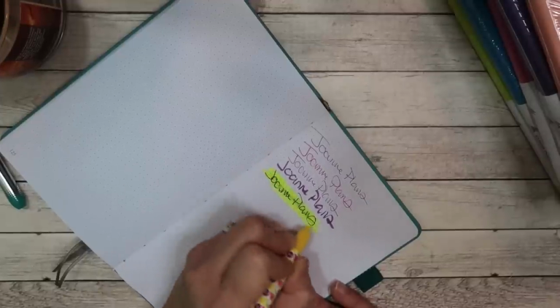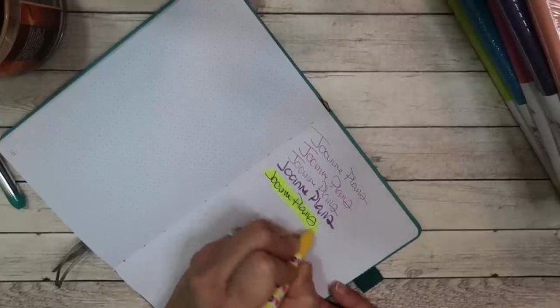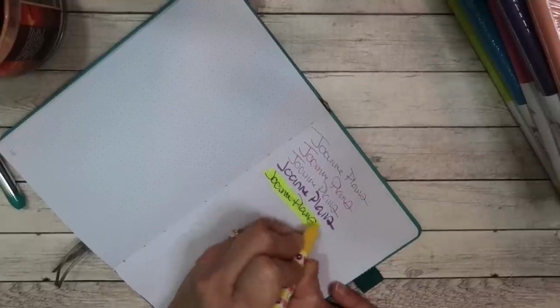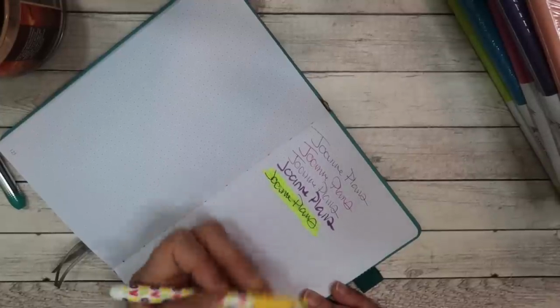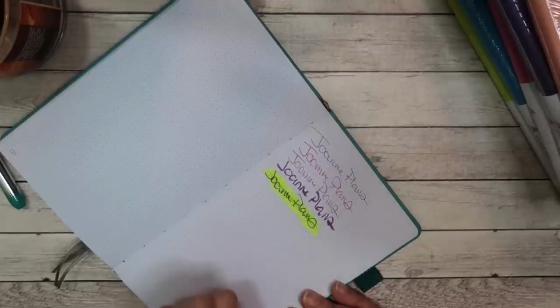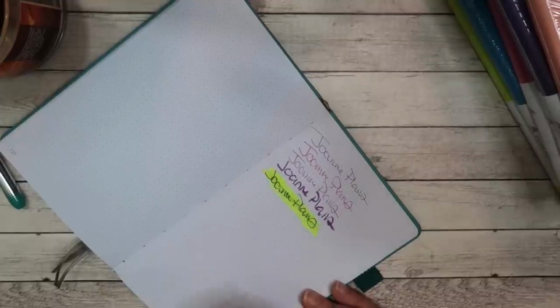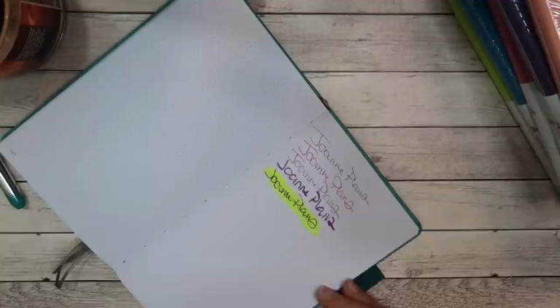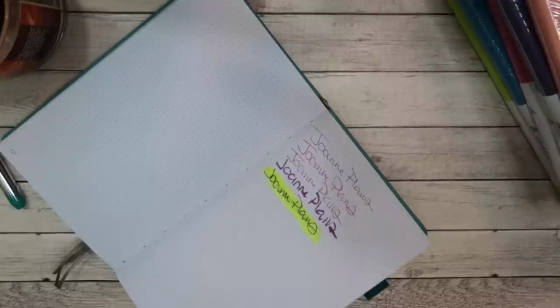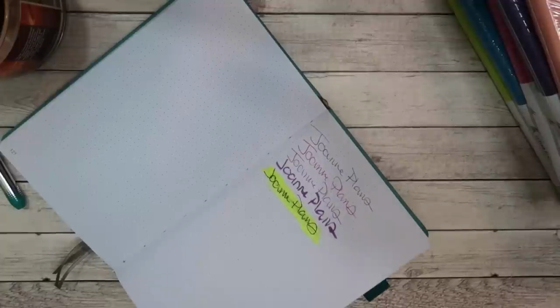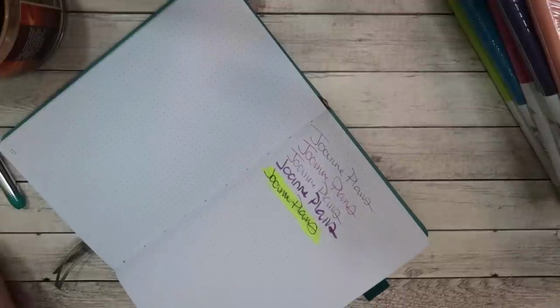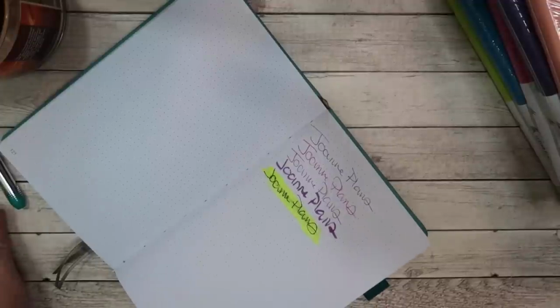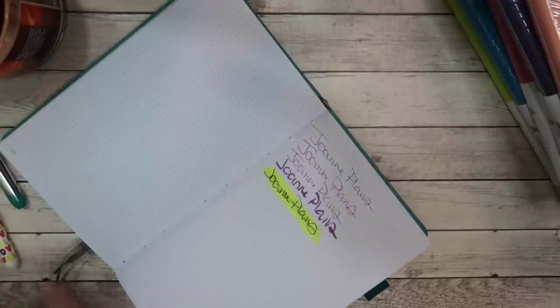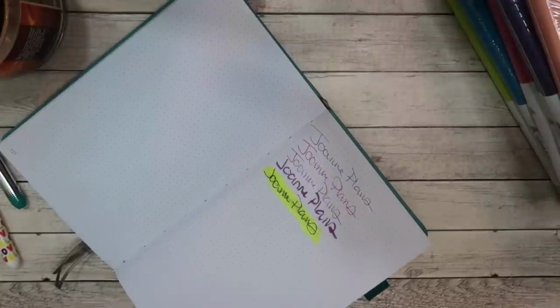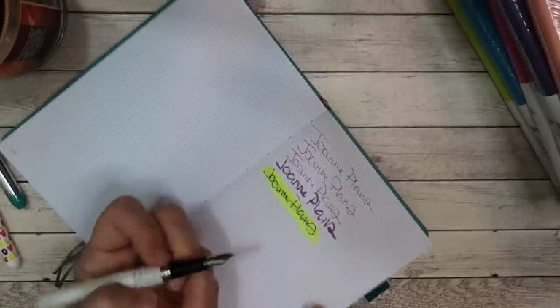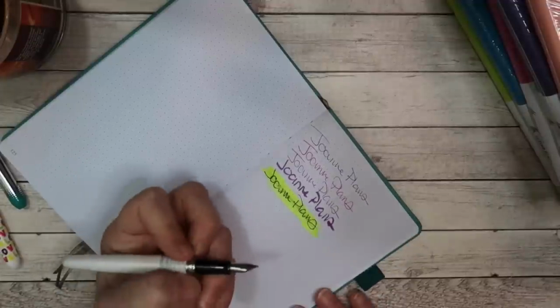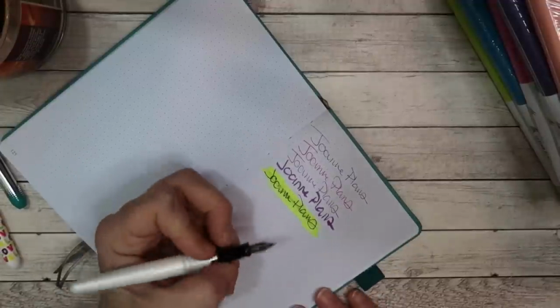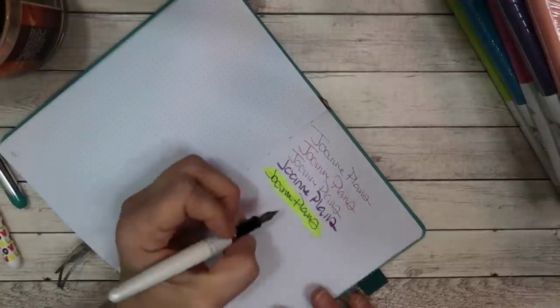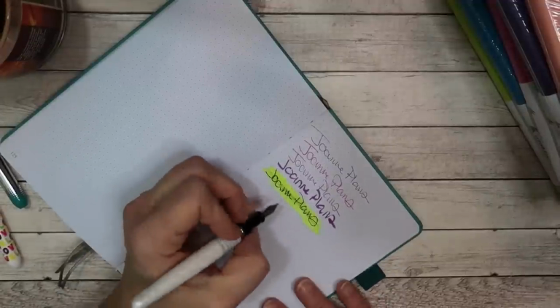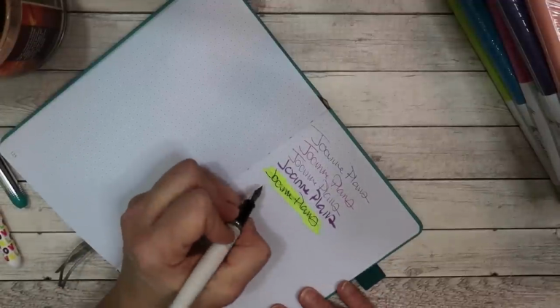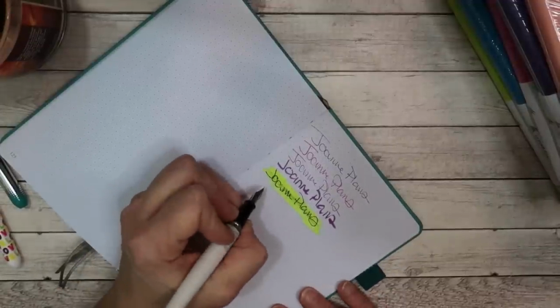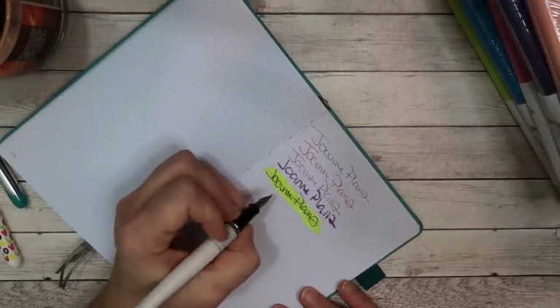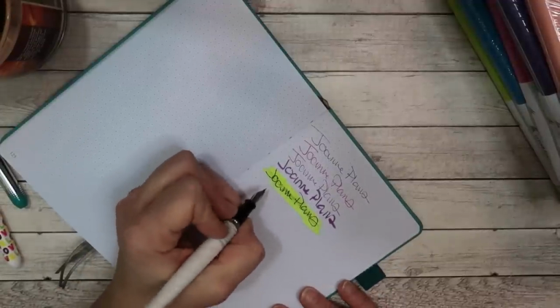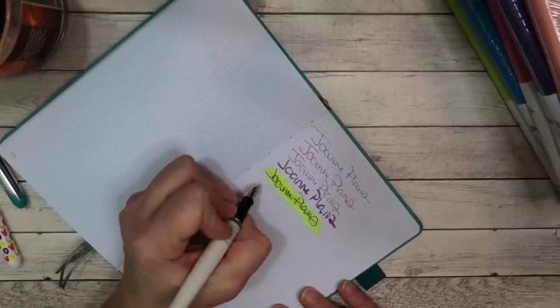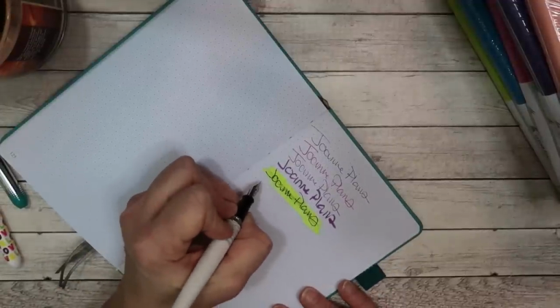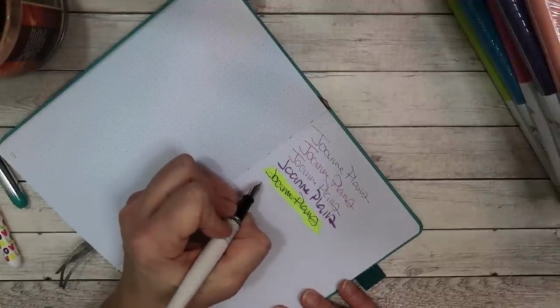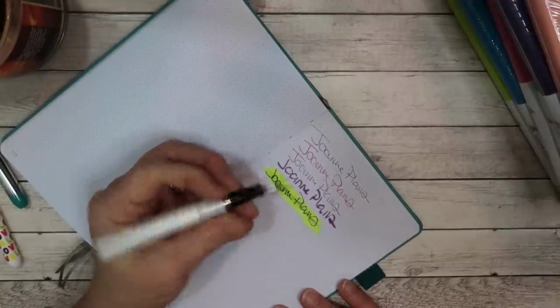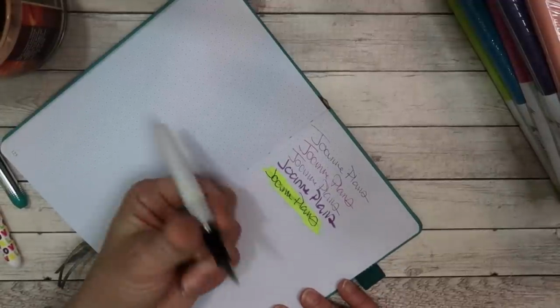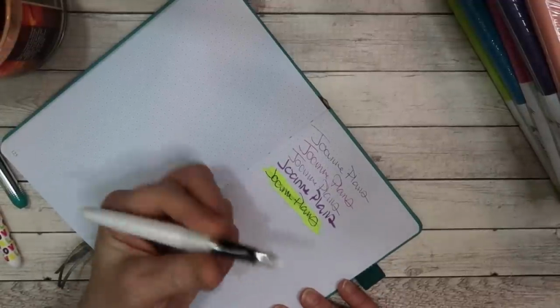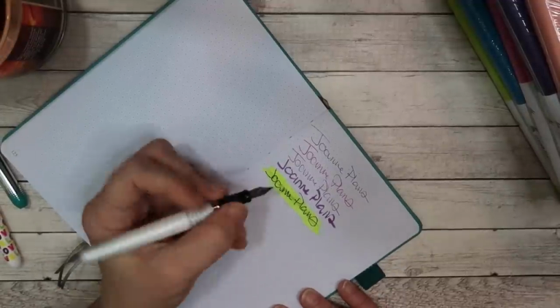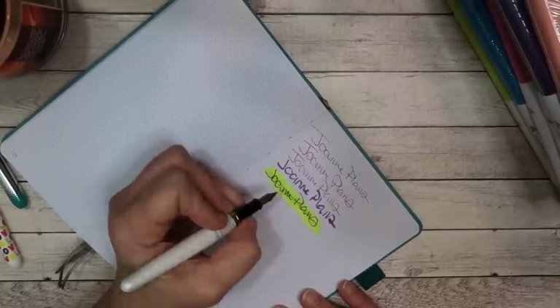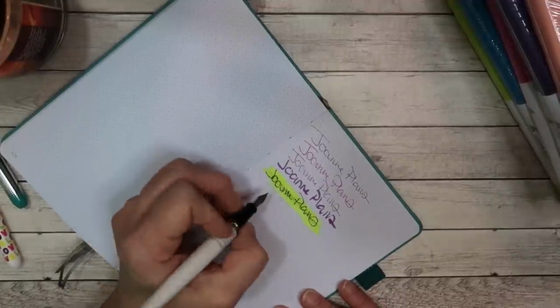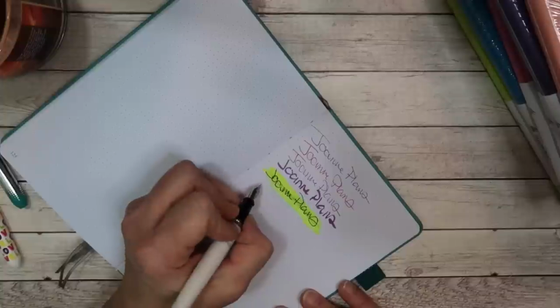The yellow highlighter is bleeding a little bit because I didn't wait for the pen to dry, but you guys will get the point. And then we will try writing with a fountain pen — this is just a Pilot Metropolitan.